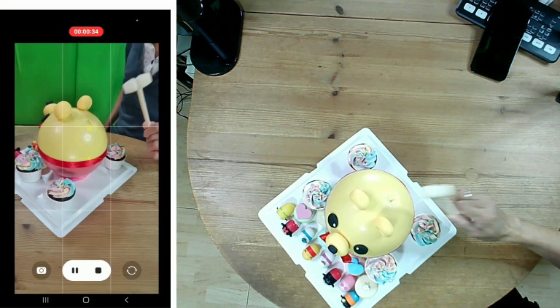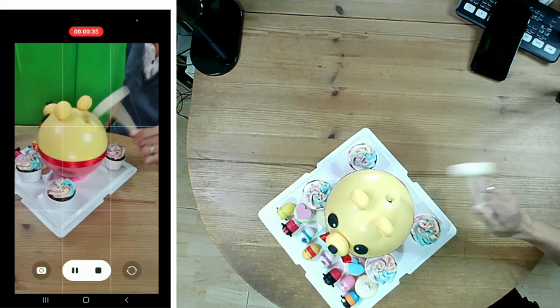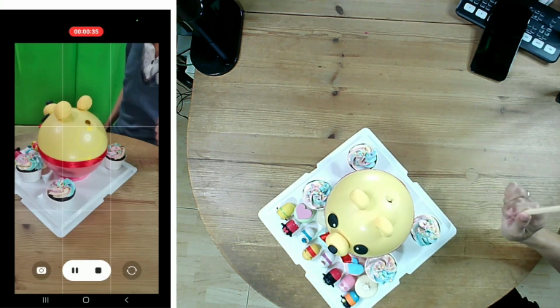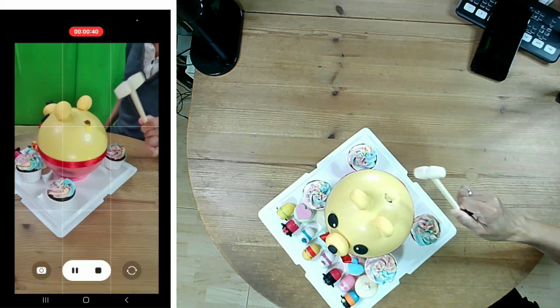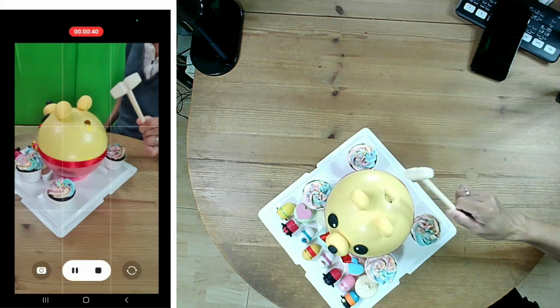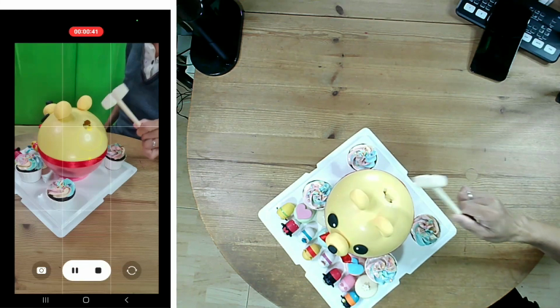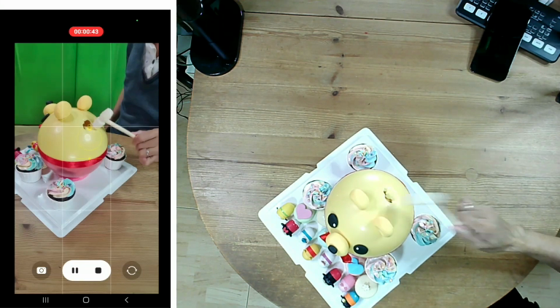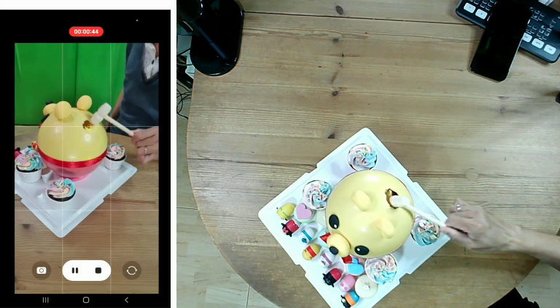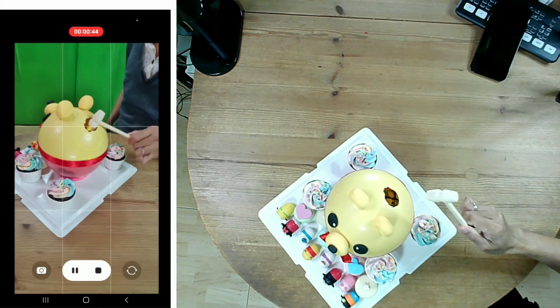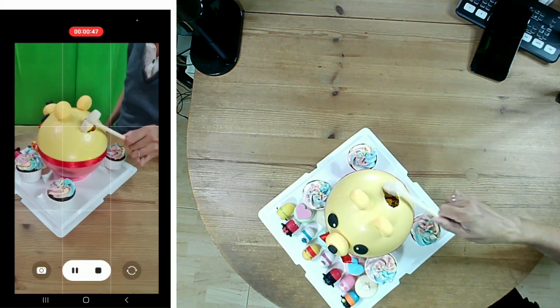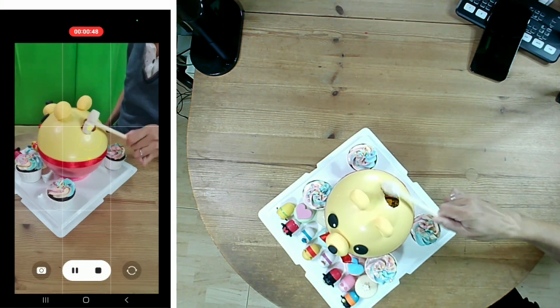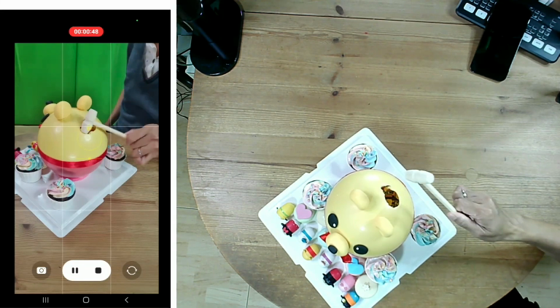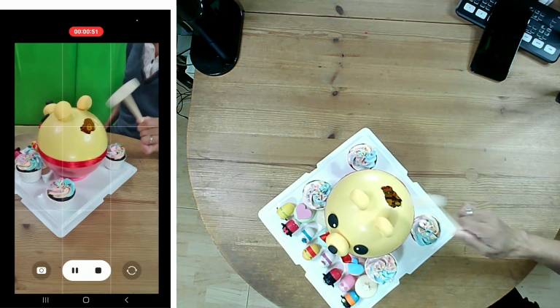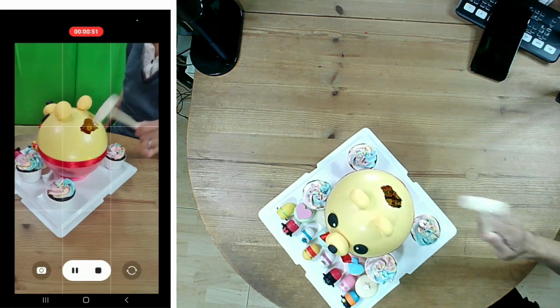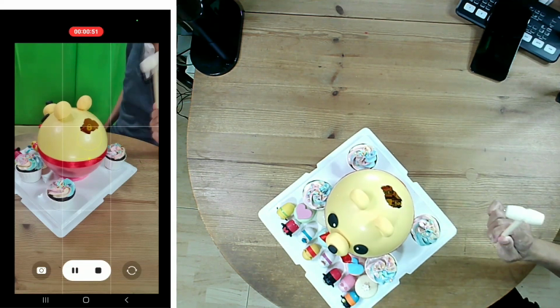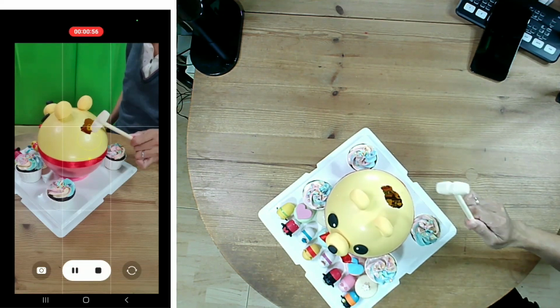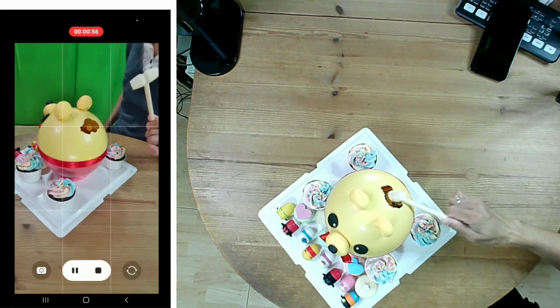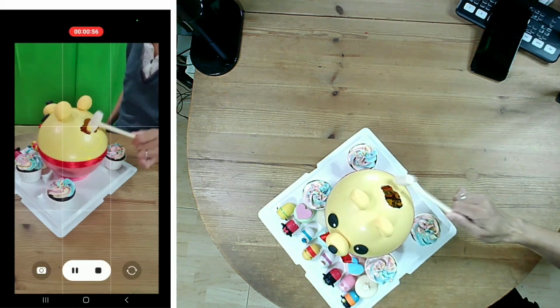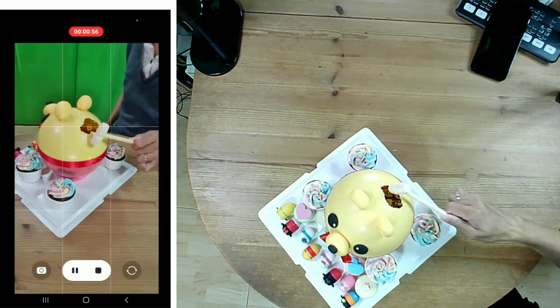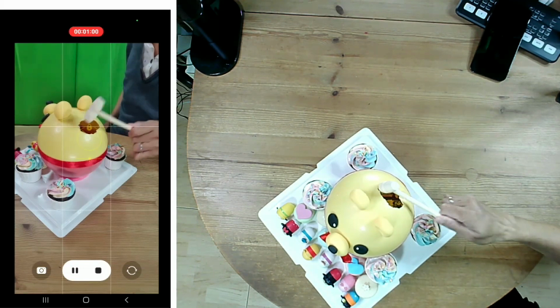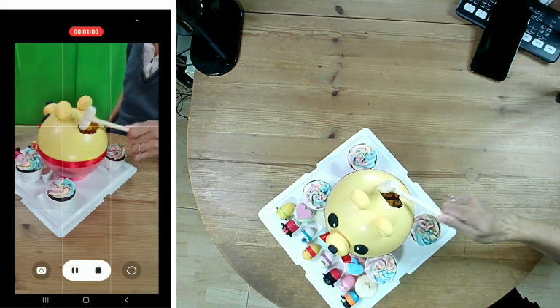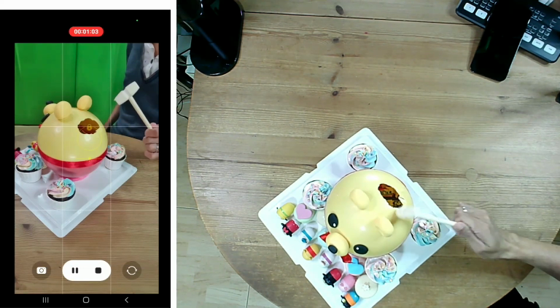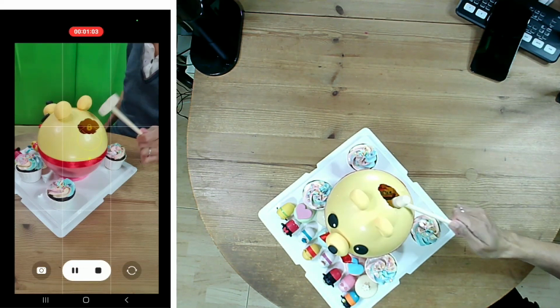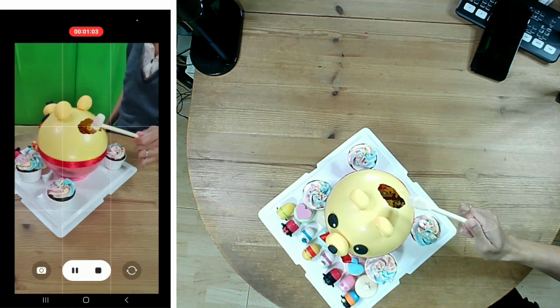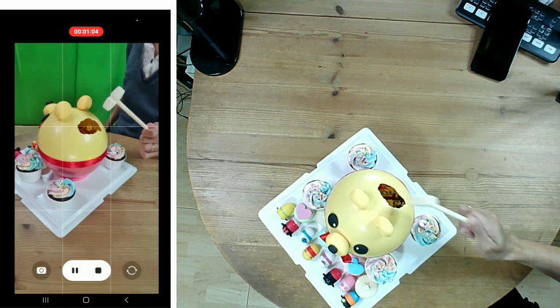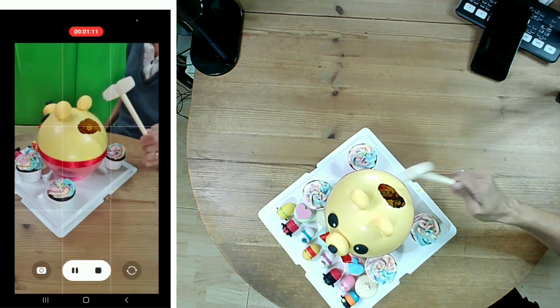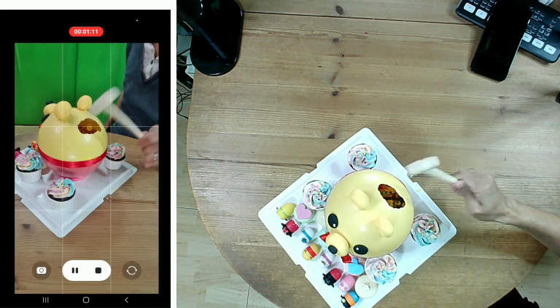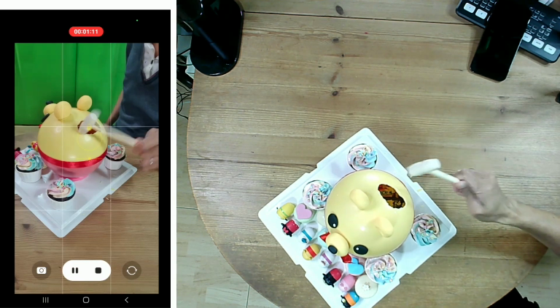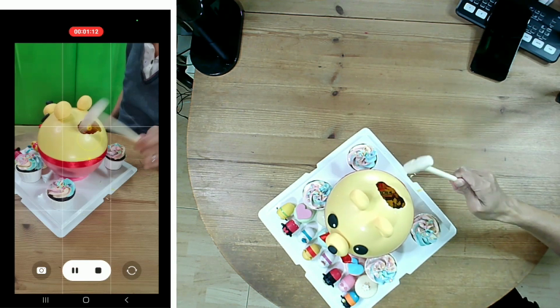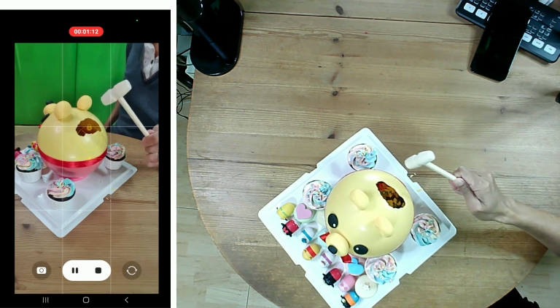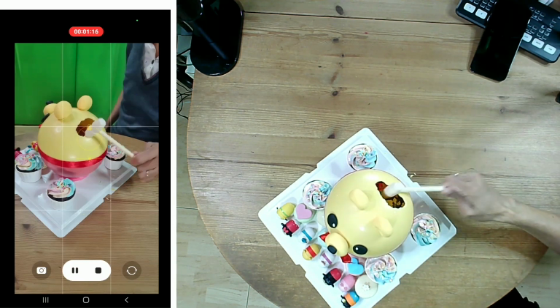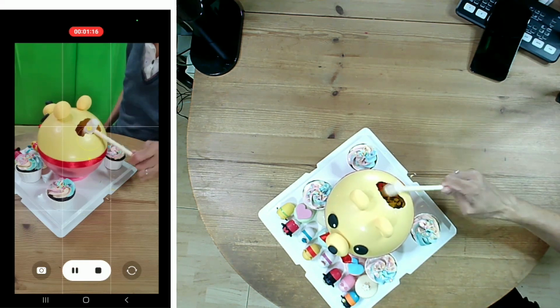I will use the hammer to knock it about a hundred times, until the hole is big enough for me to extract the candies inside.